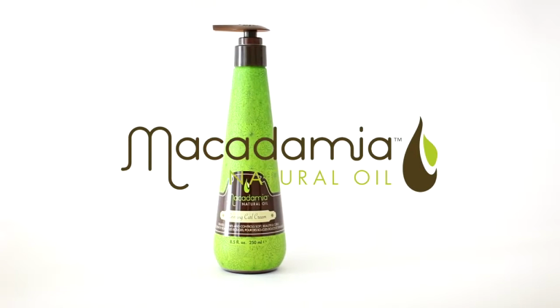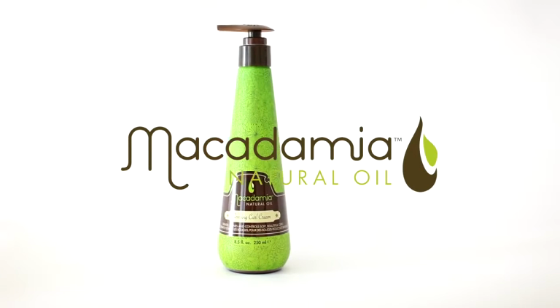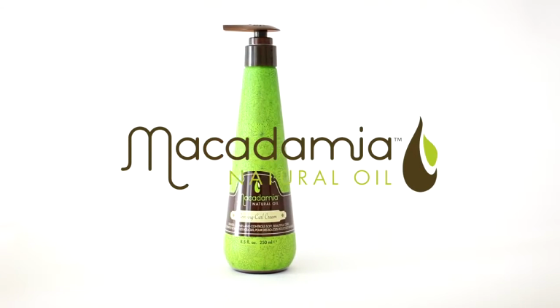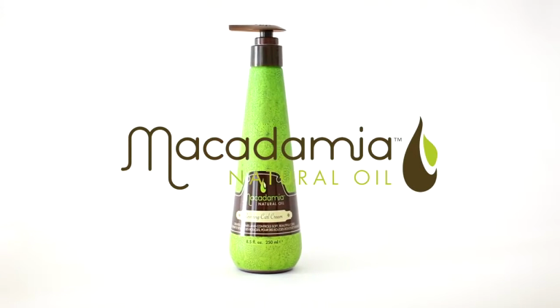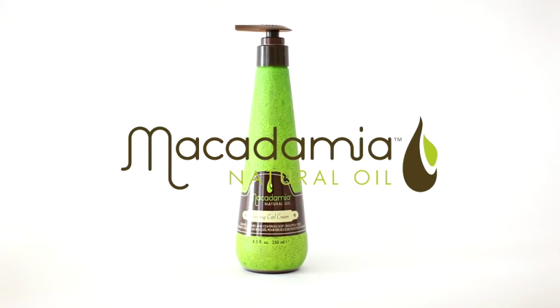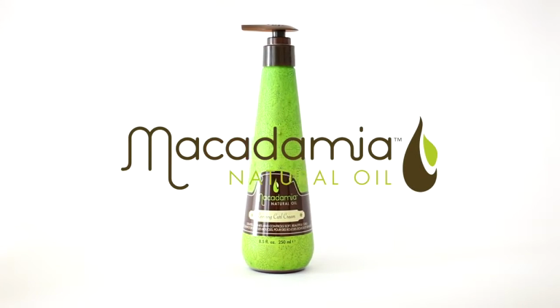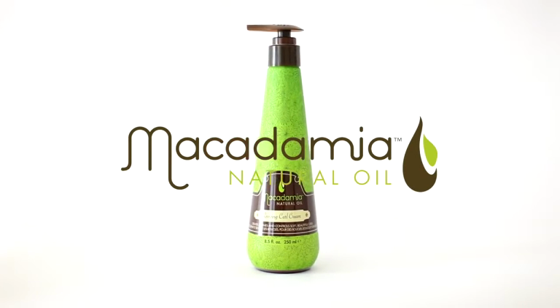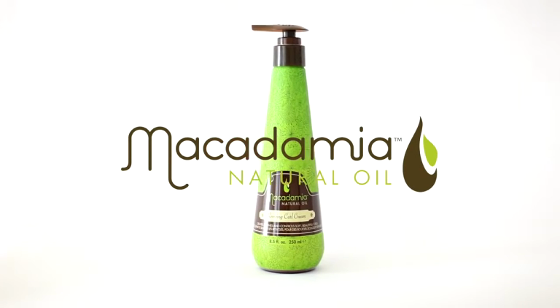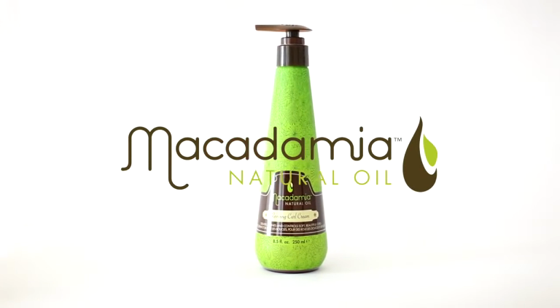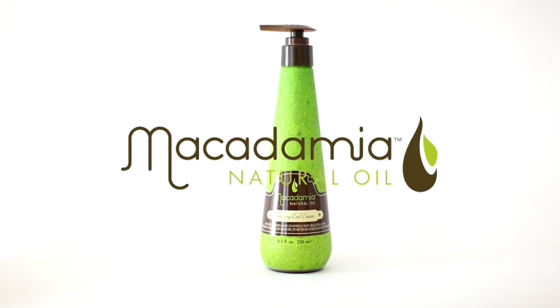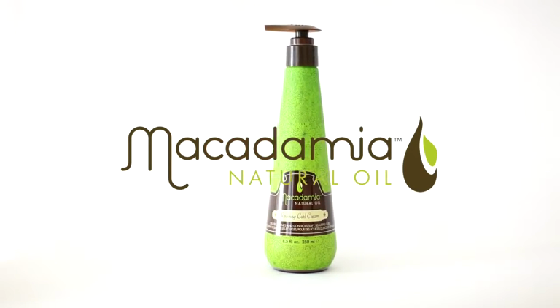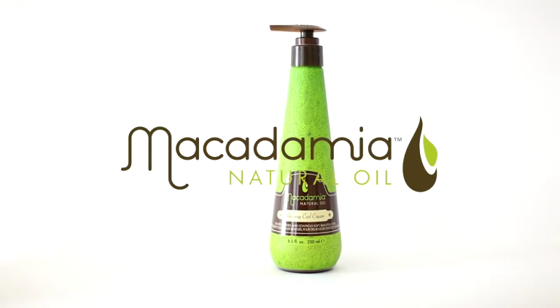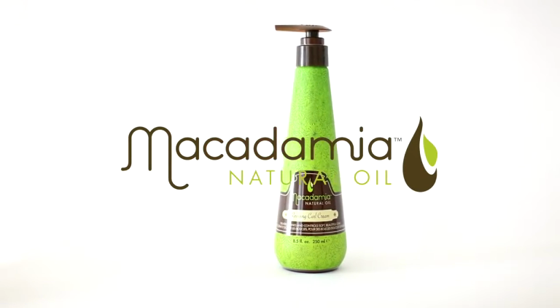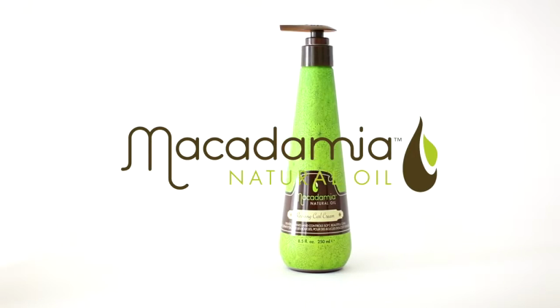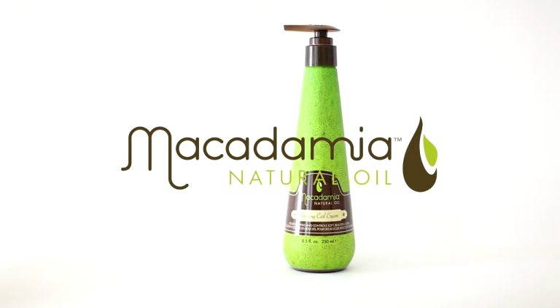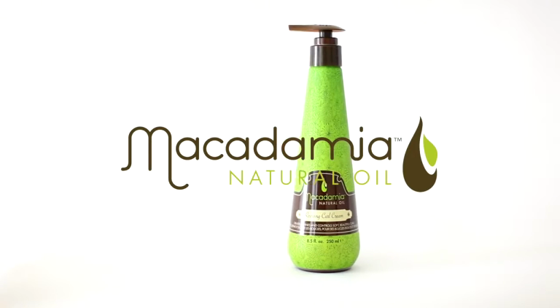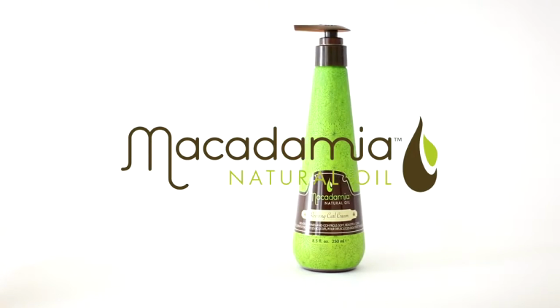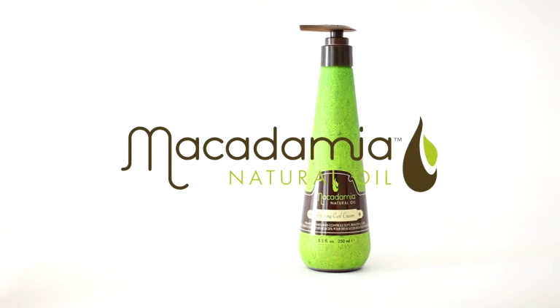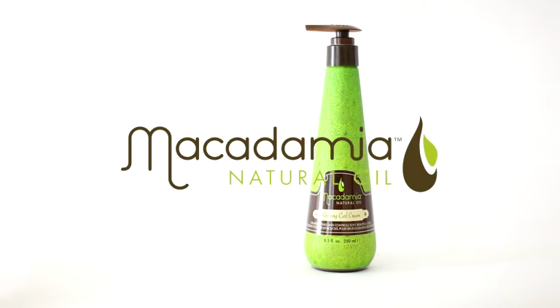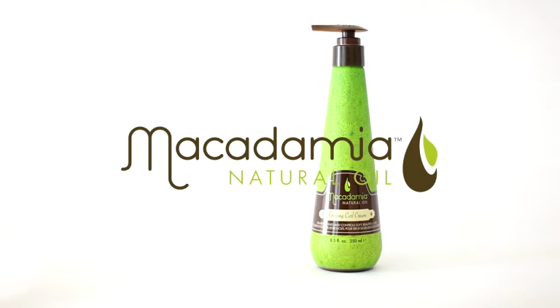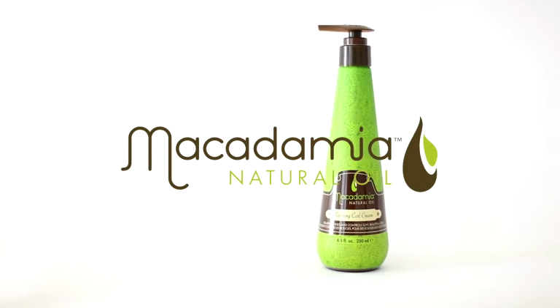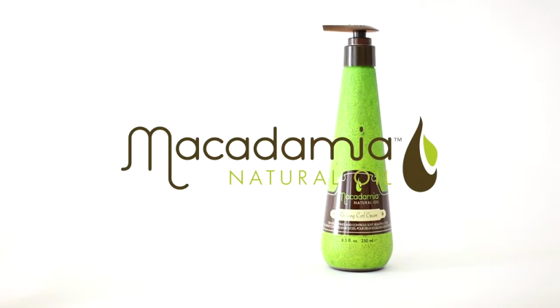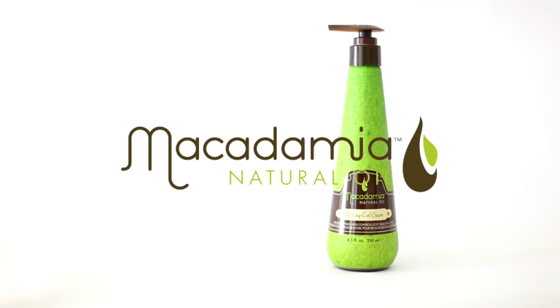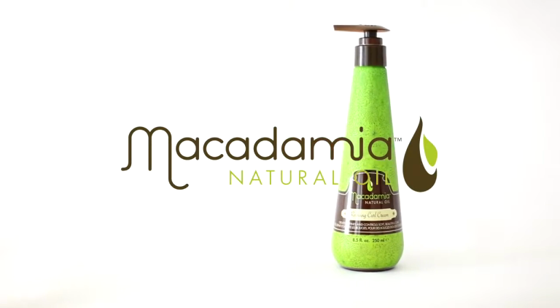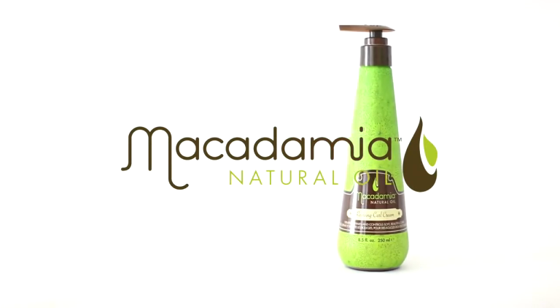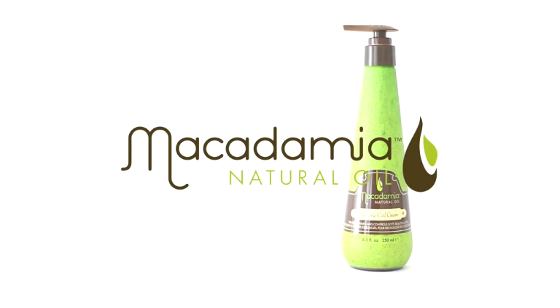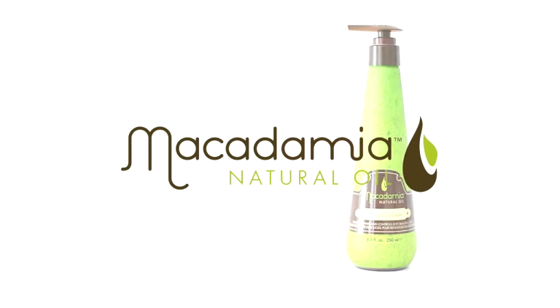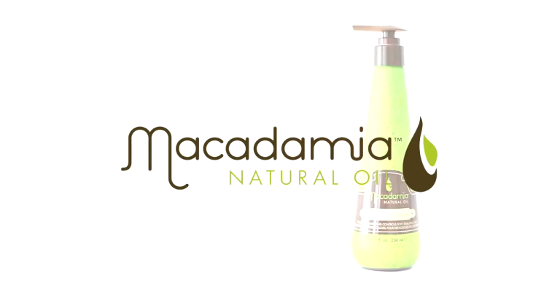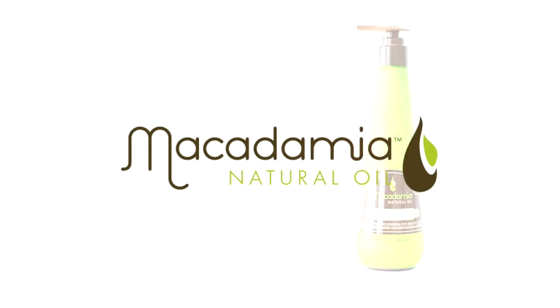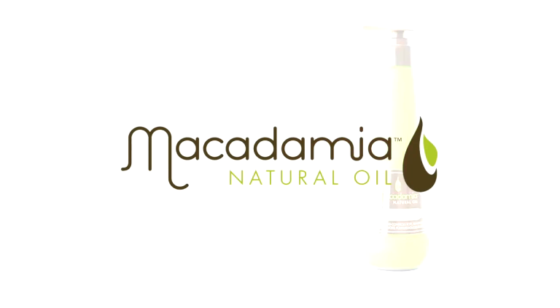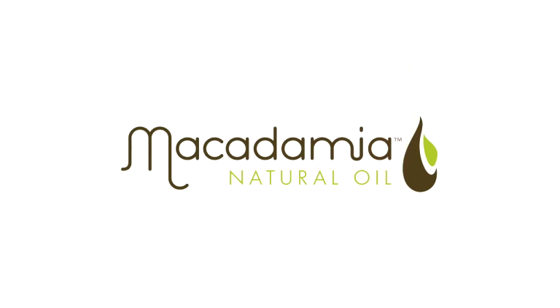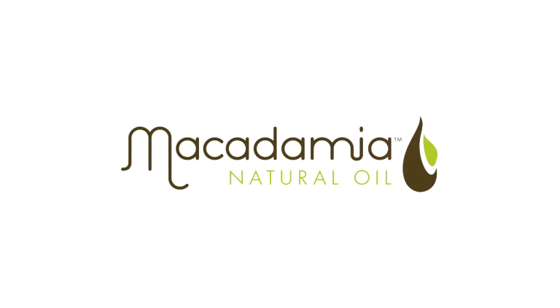Macadamia's Reviving Curl Cream creates, defines, and controls soft, touchable curls.